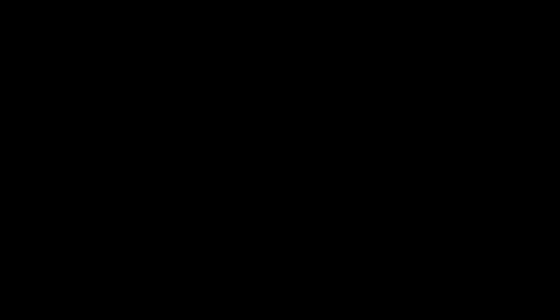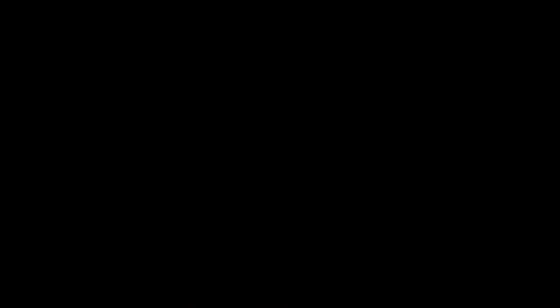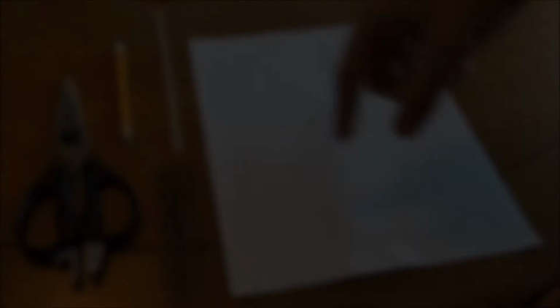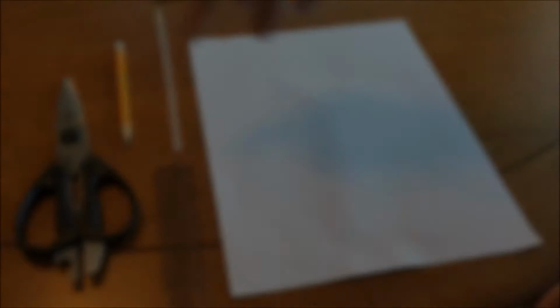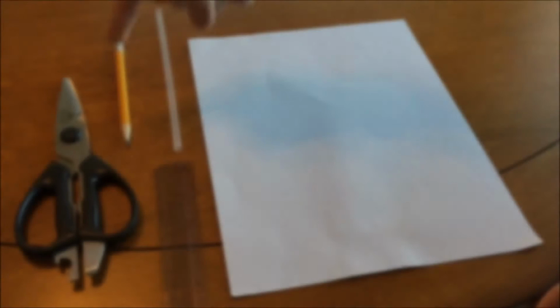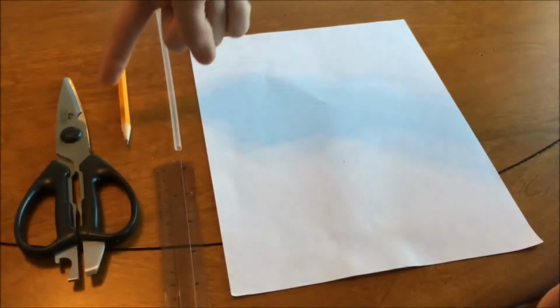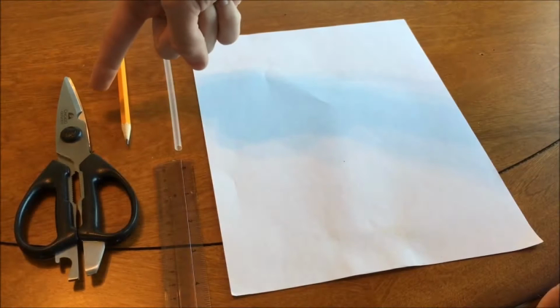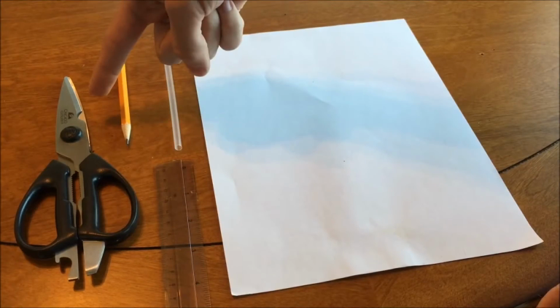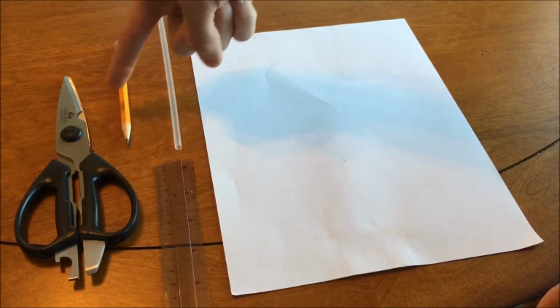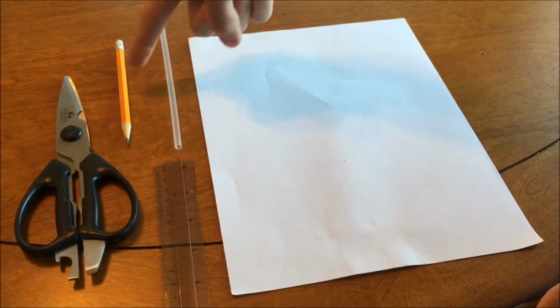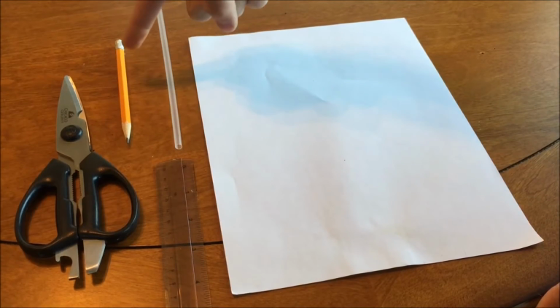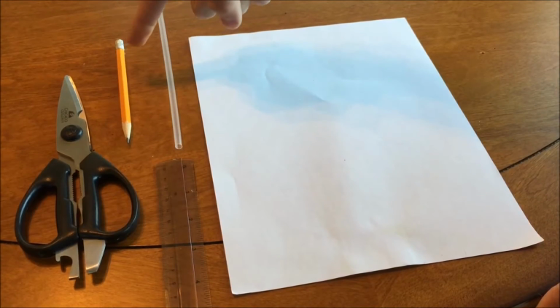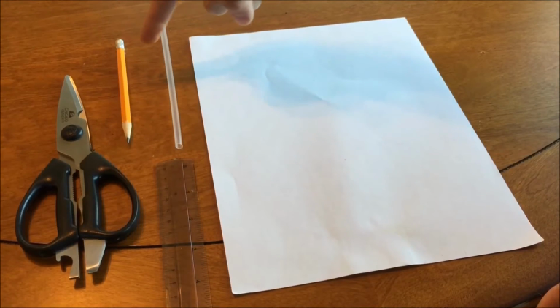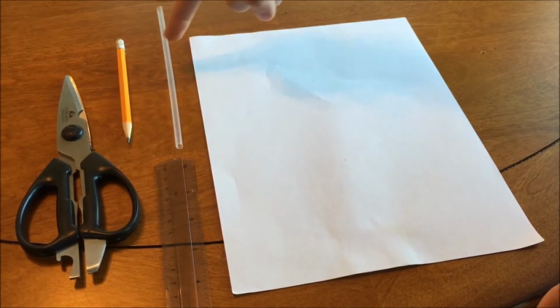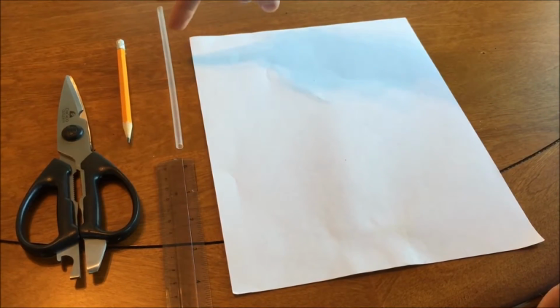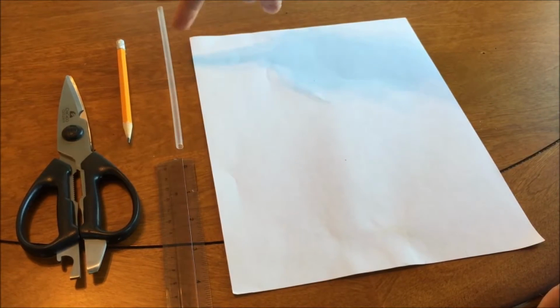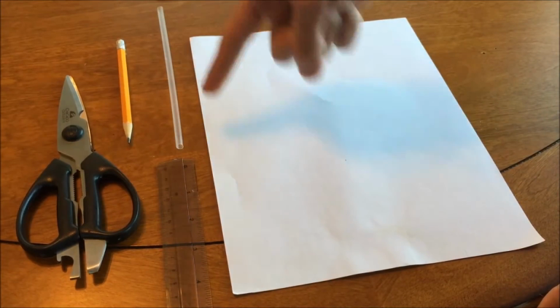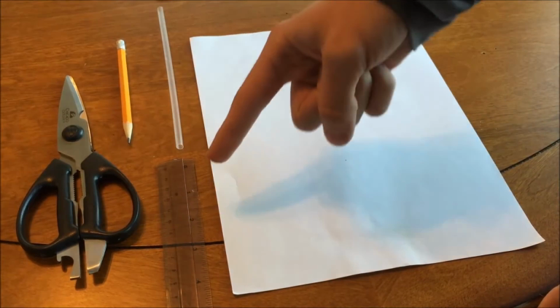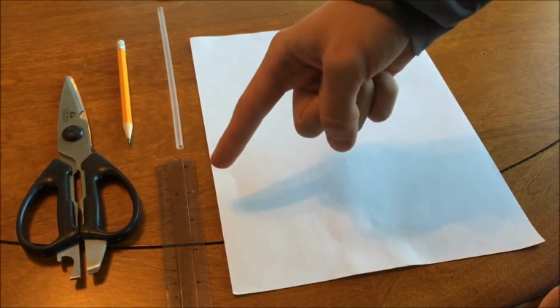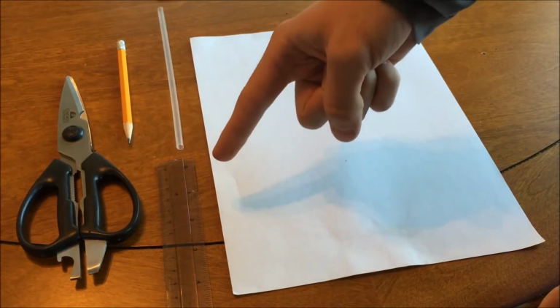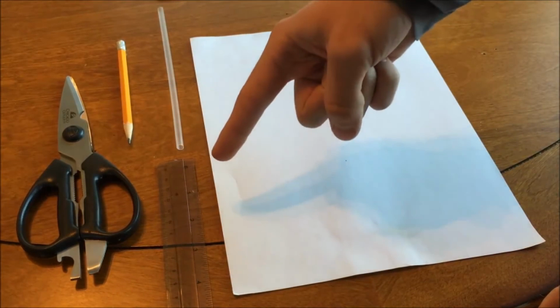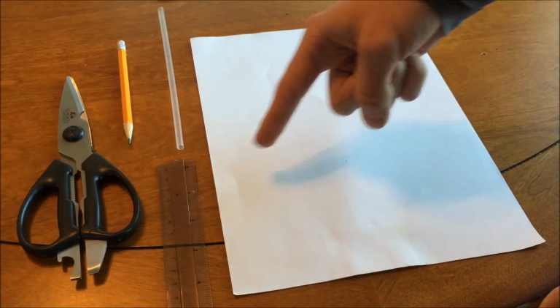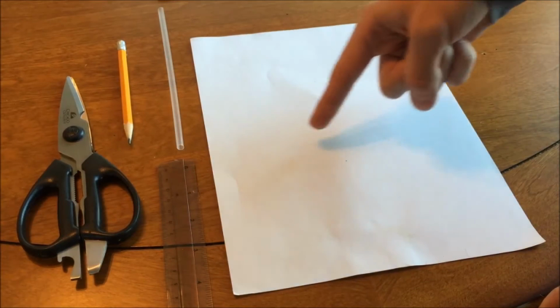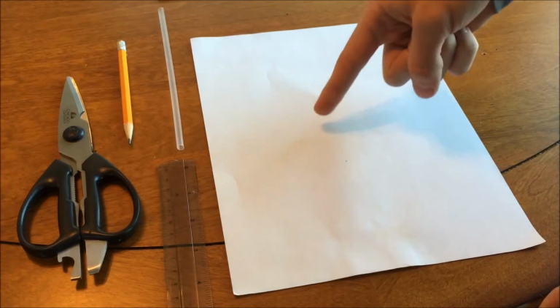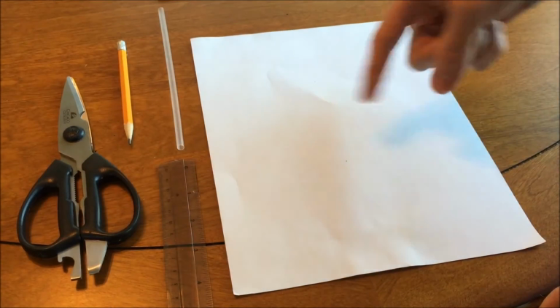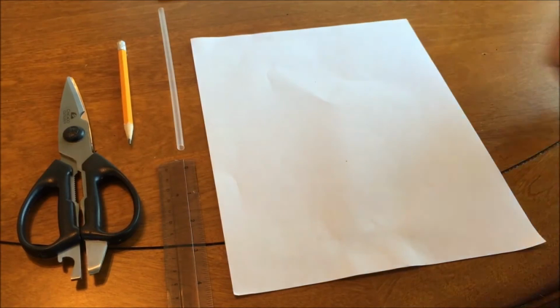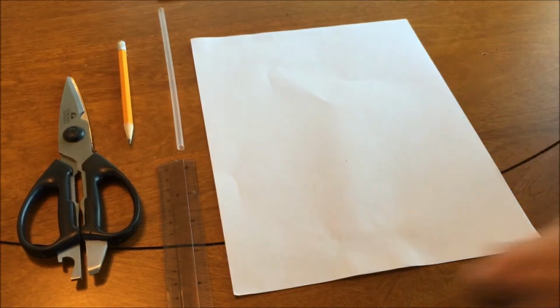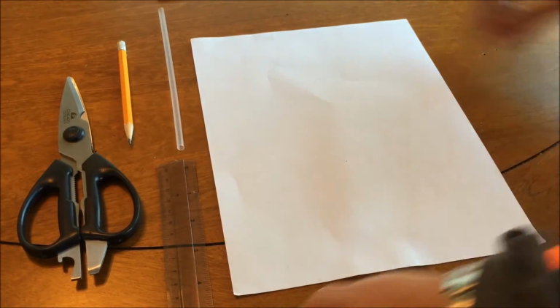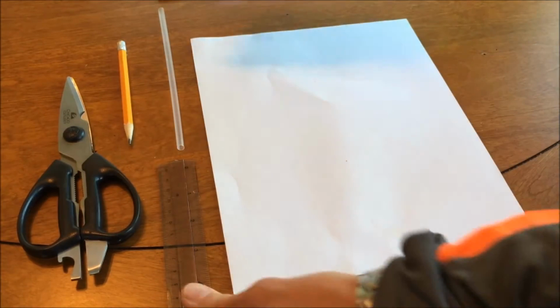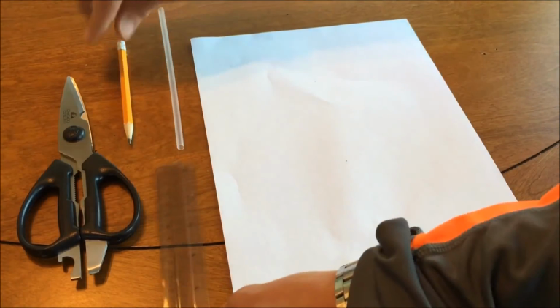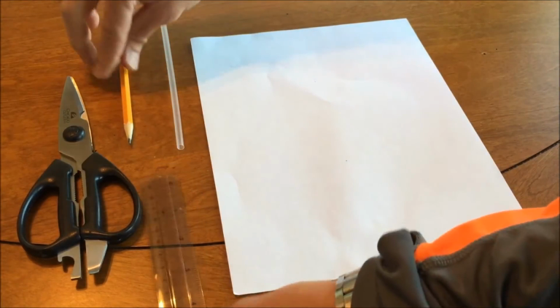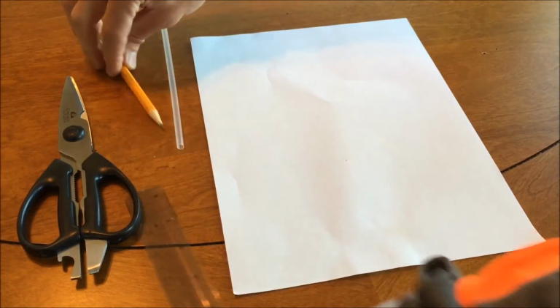For the airfoil we'll use scissors, a pencil, a straw, a ruler, and a normal piece of printer paper.